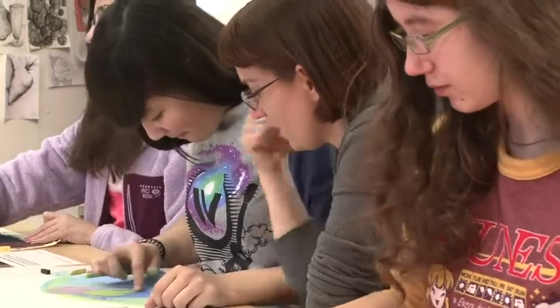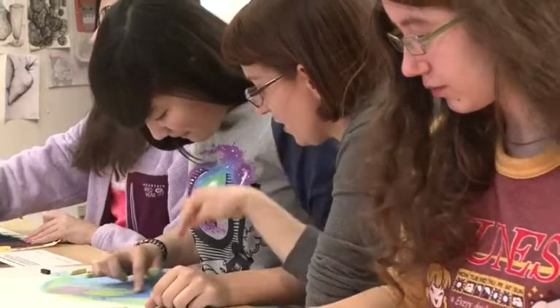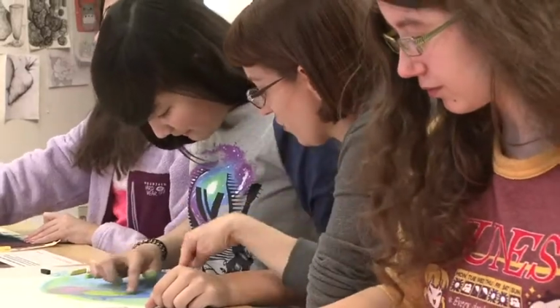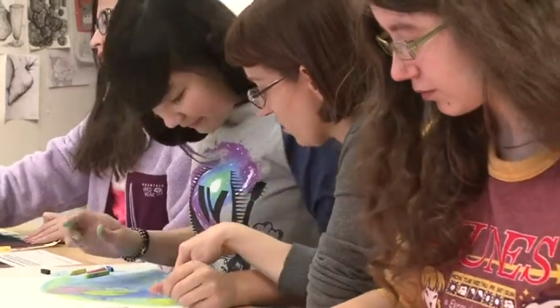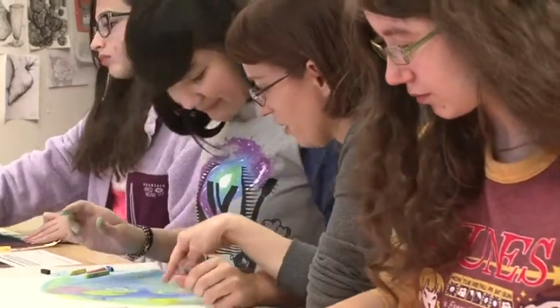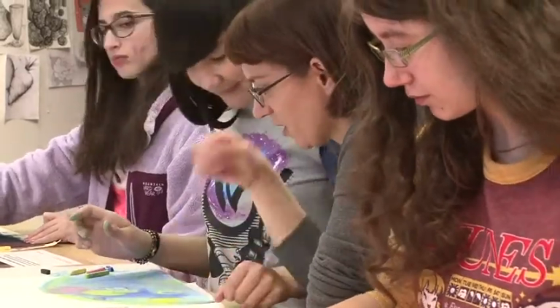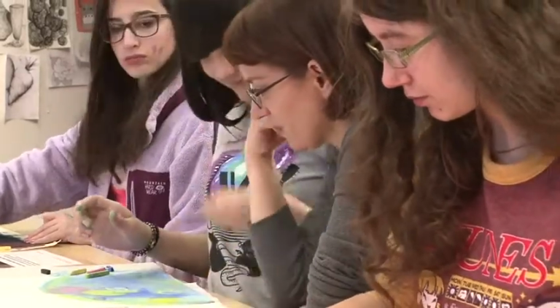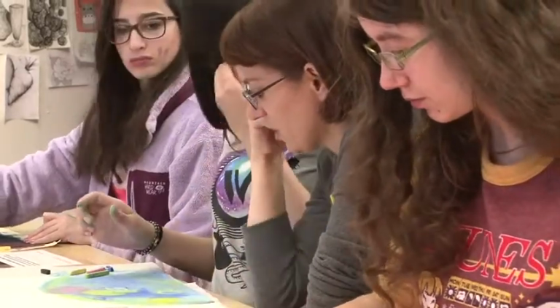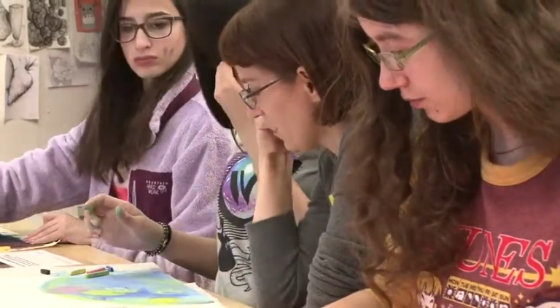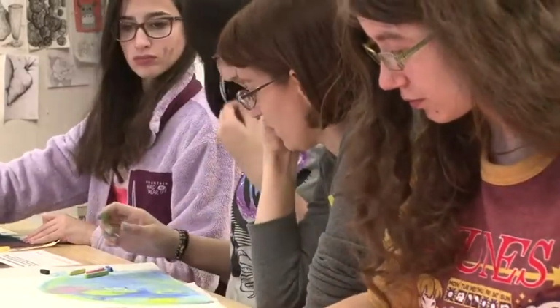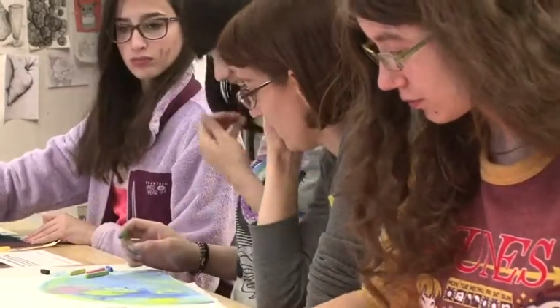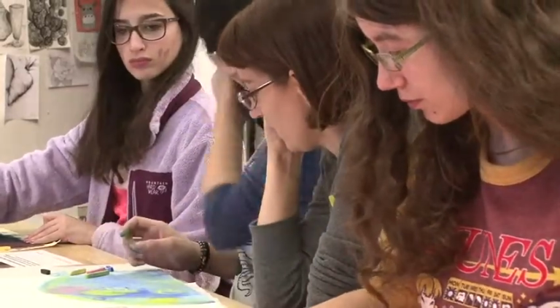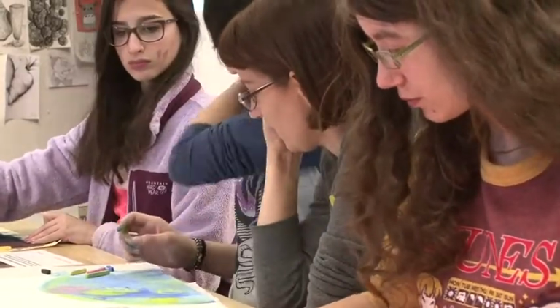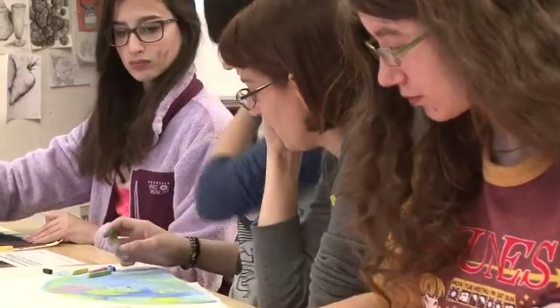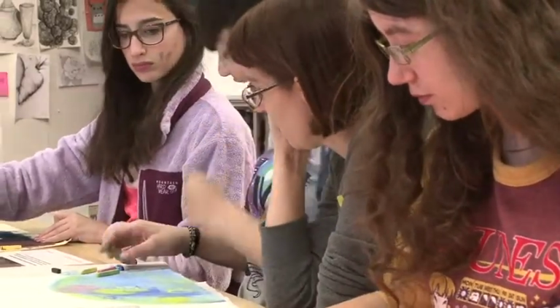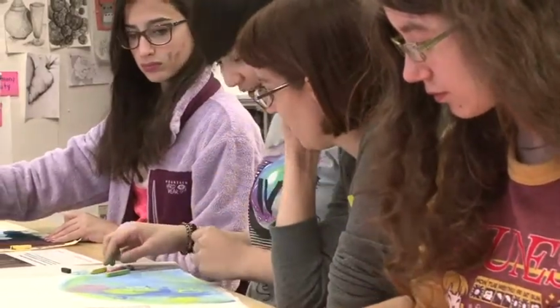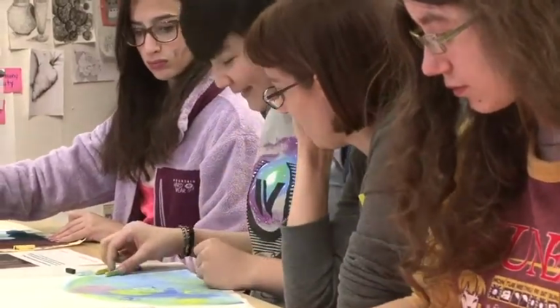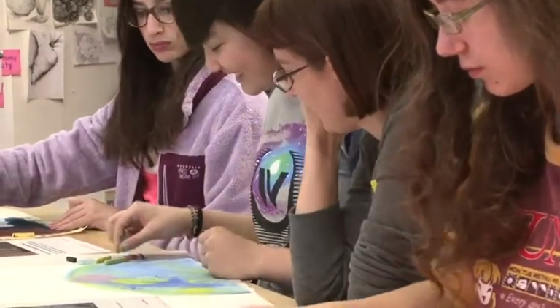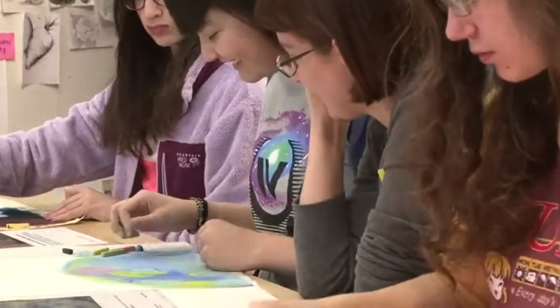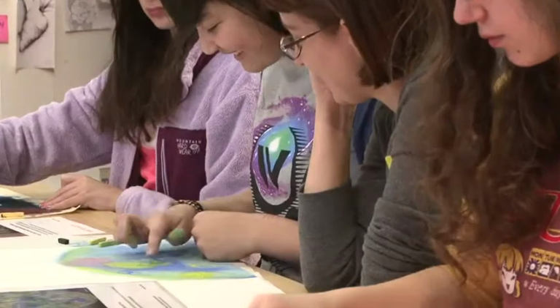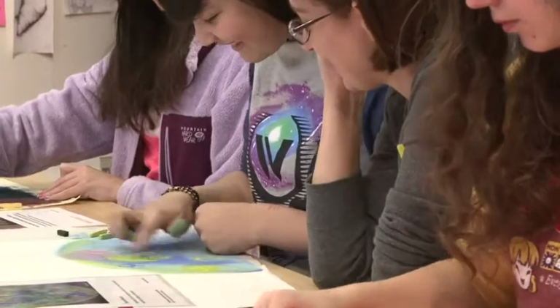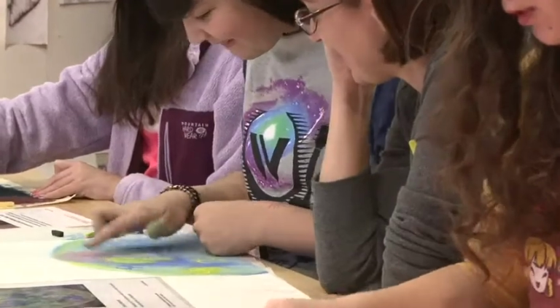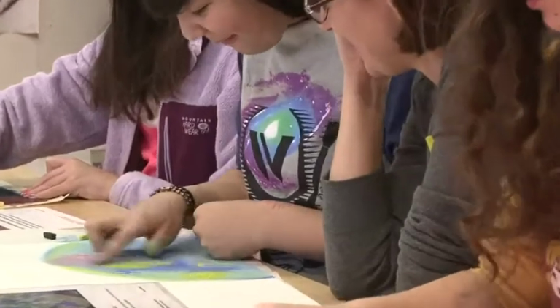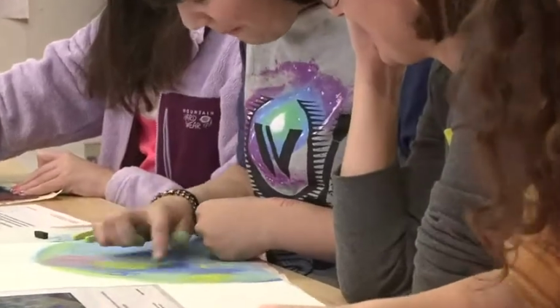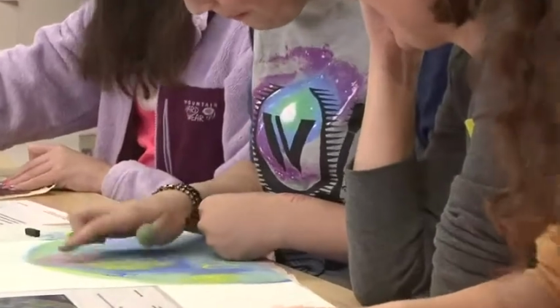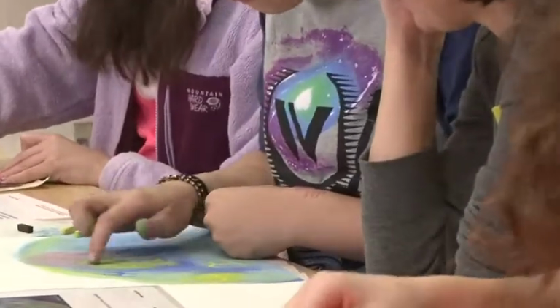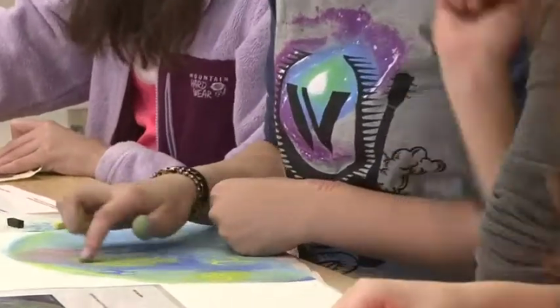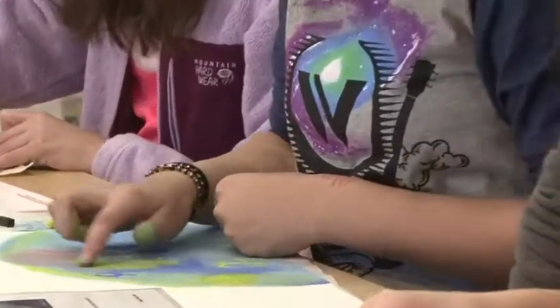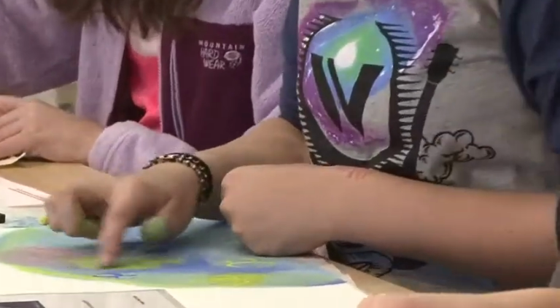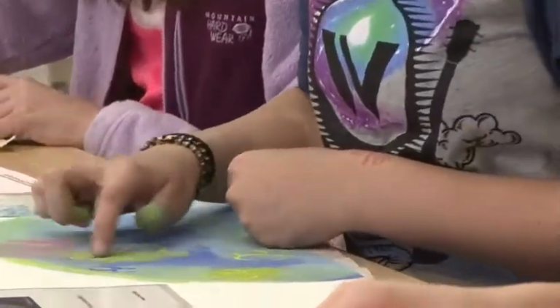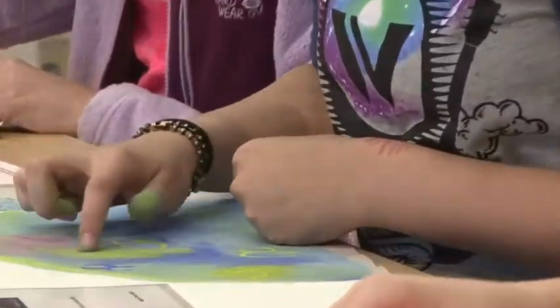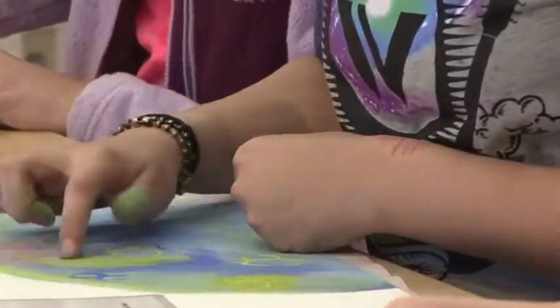These are cool shapes. I like these shapes that you're doing in here too. Thank you. Very cool. Great job guys.